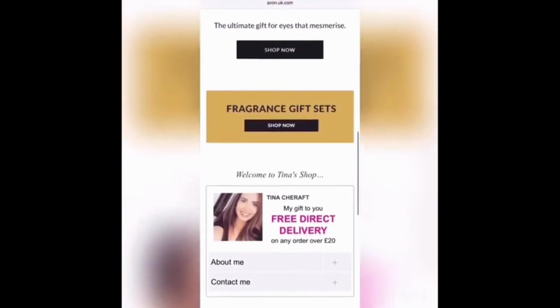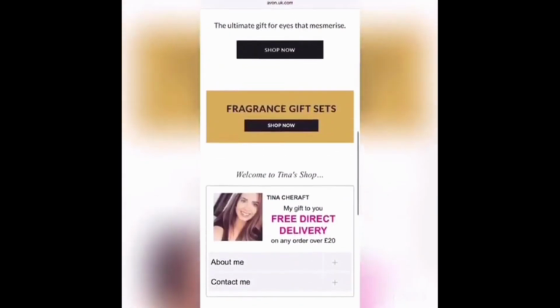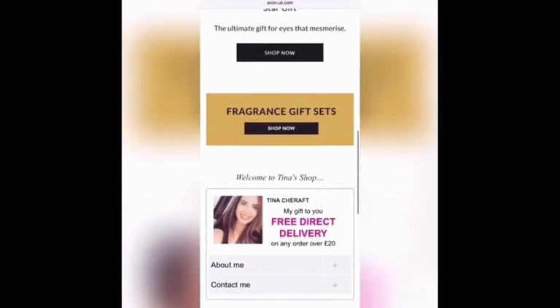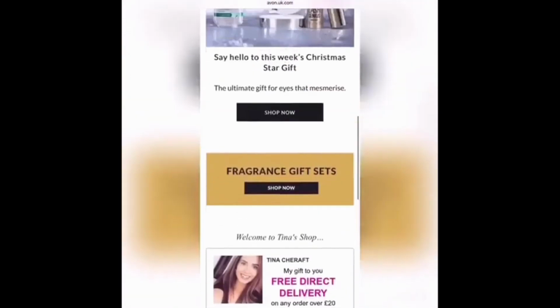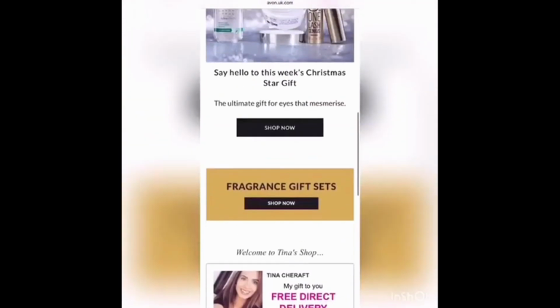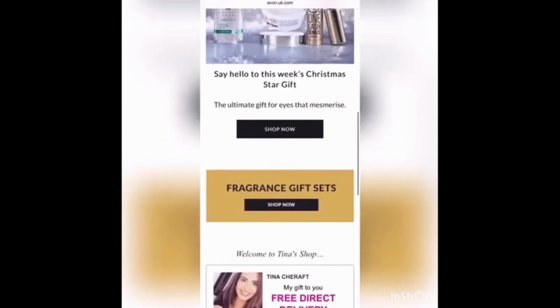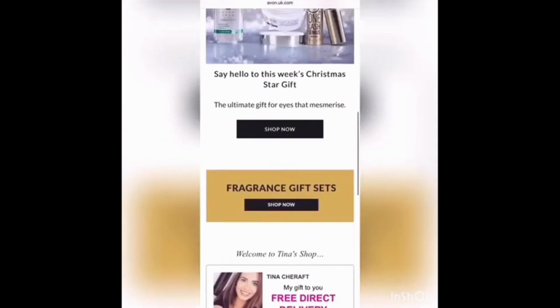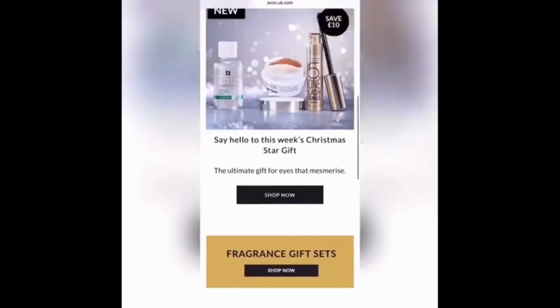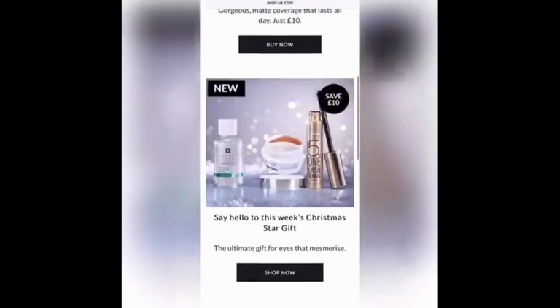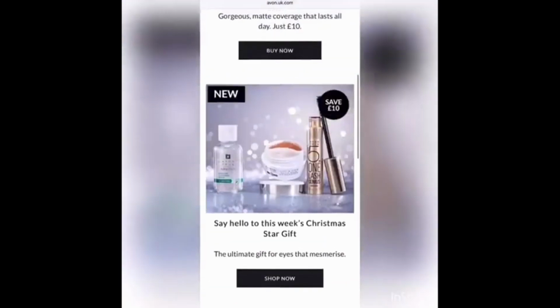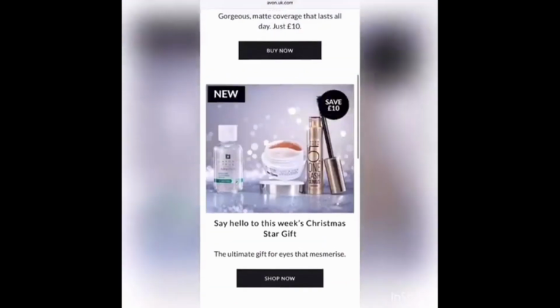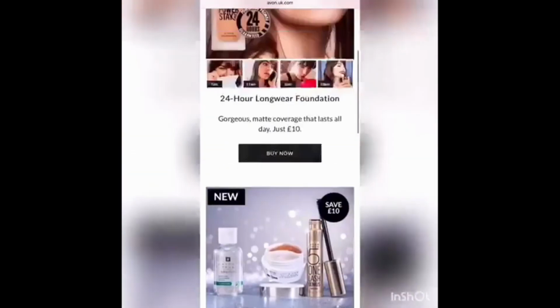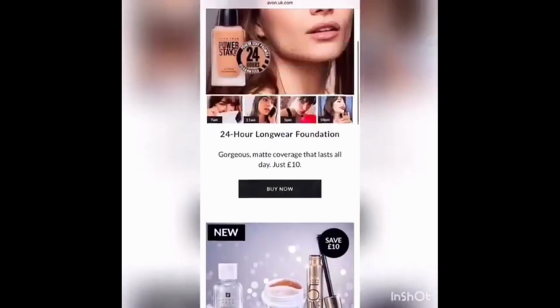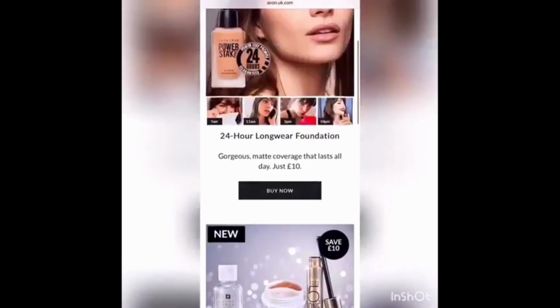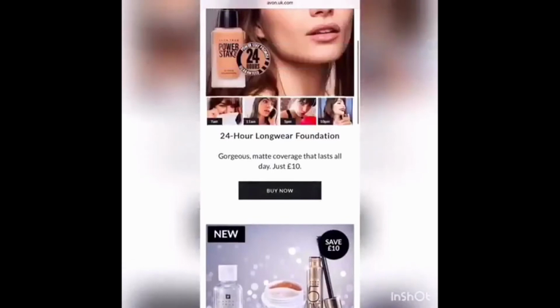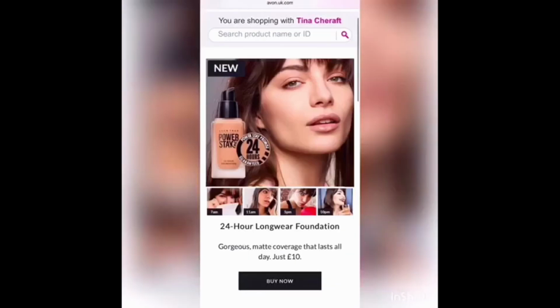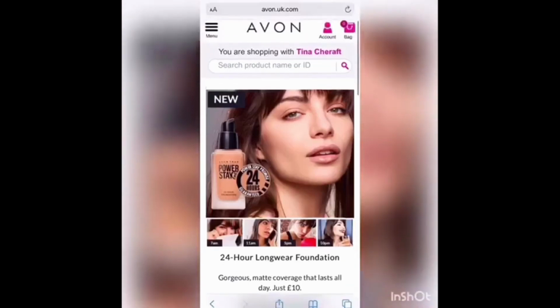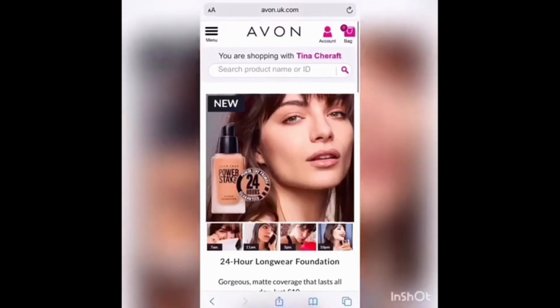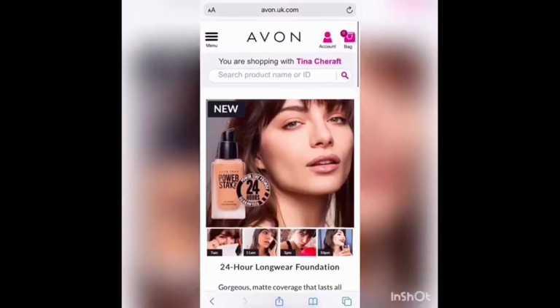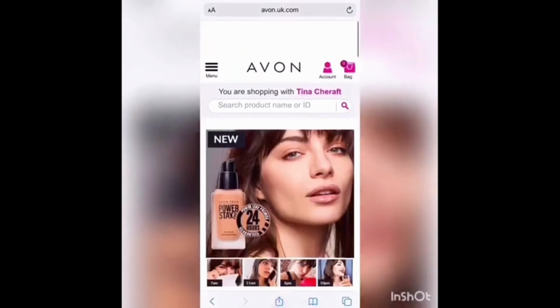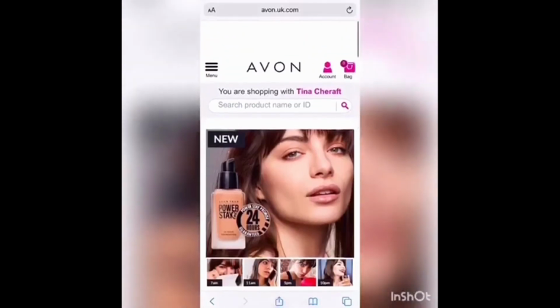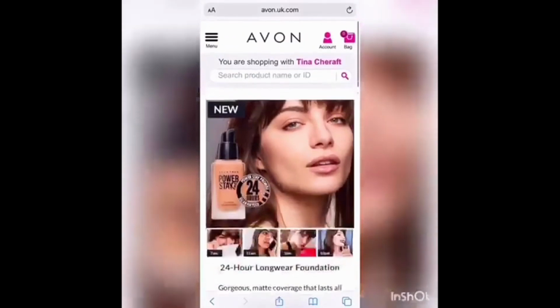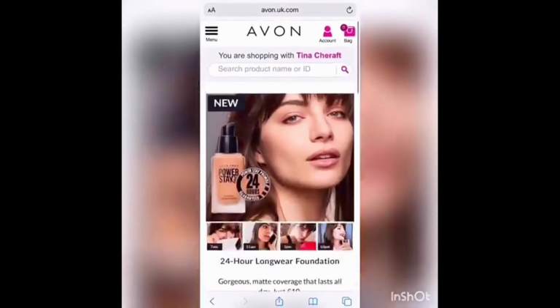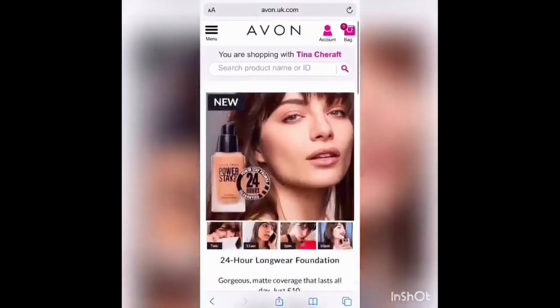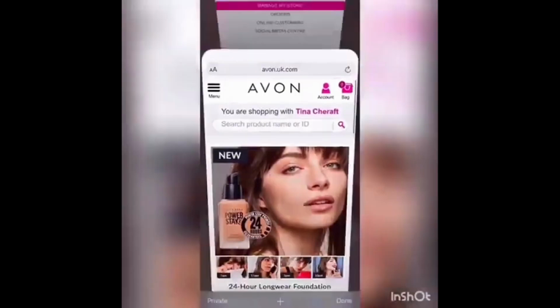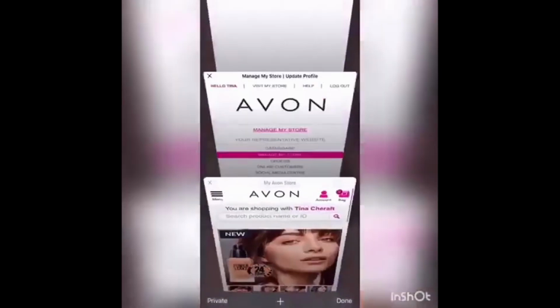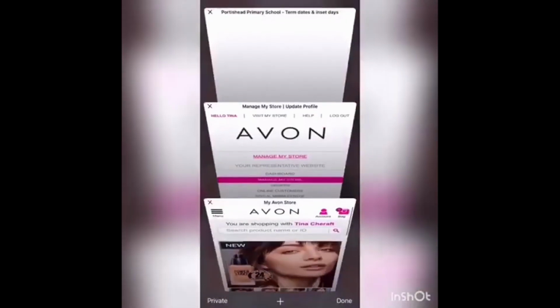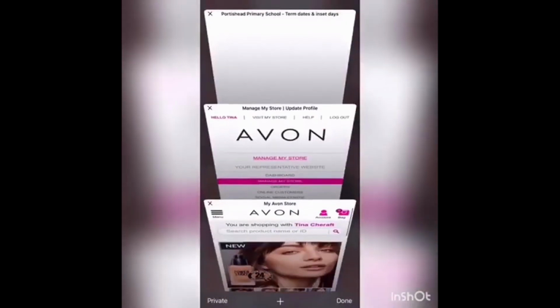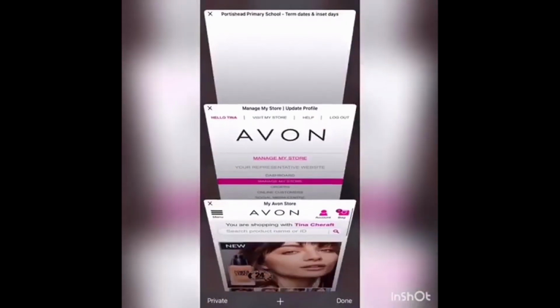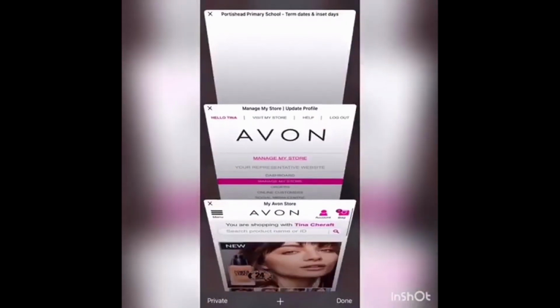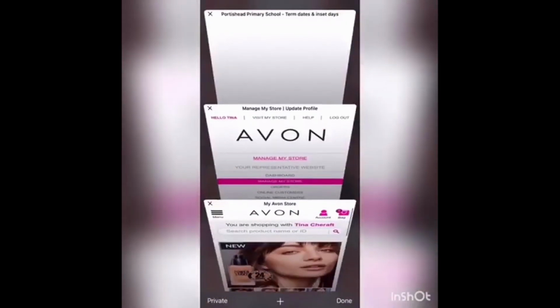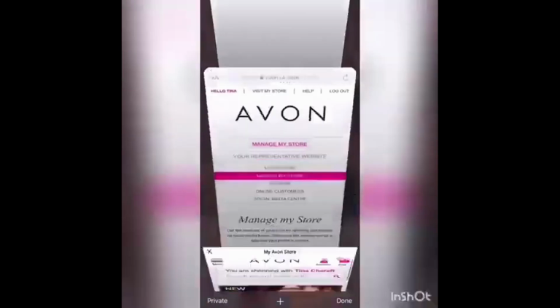This is such a fantastic tool, so share your link everywhere and see how many orders you can get in.